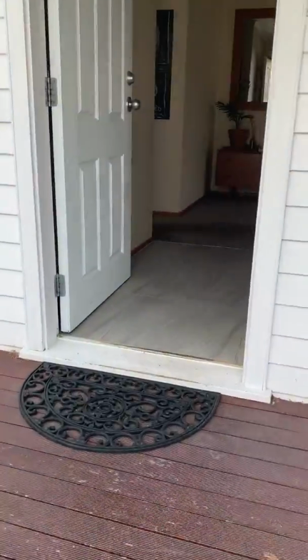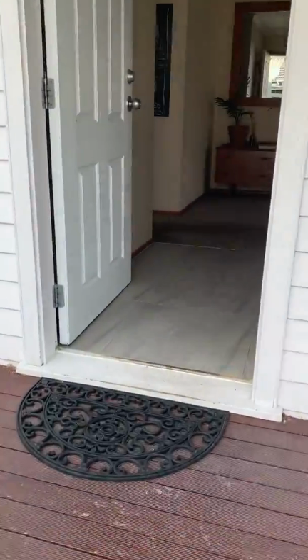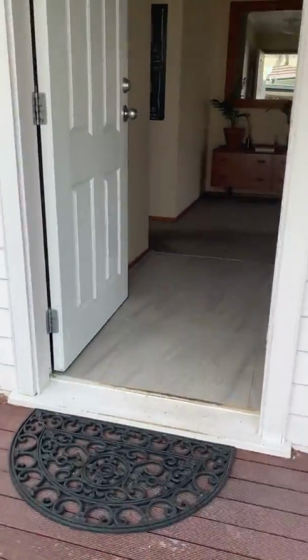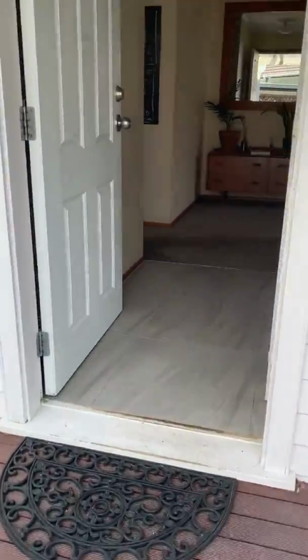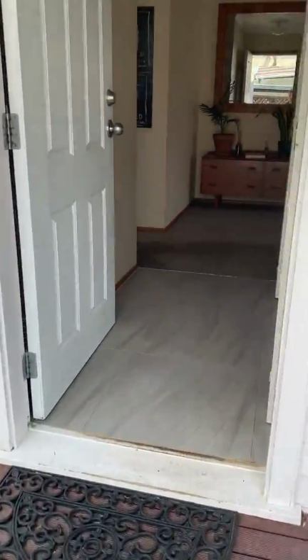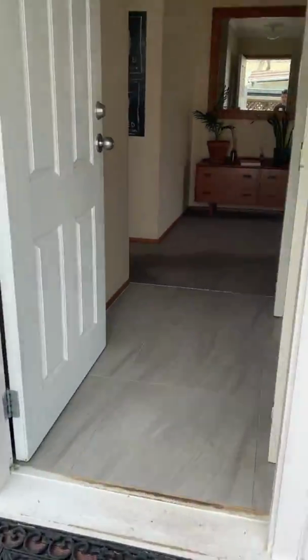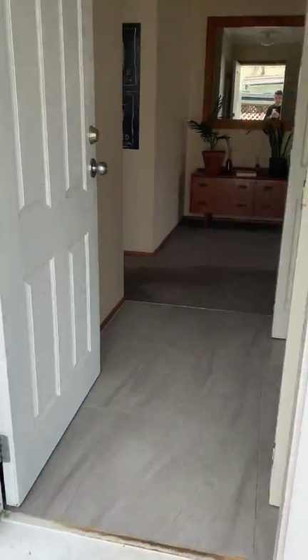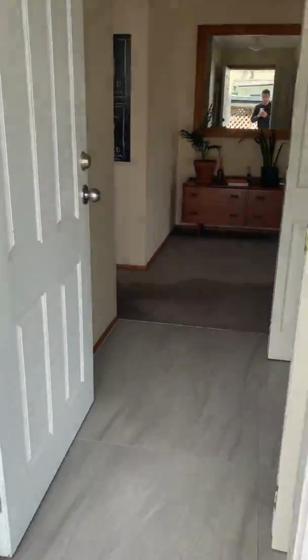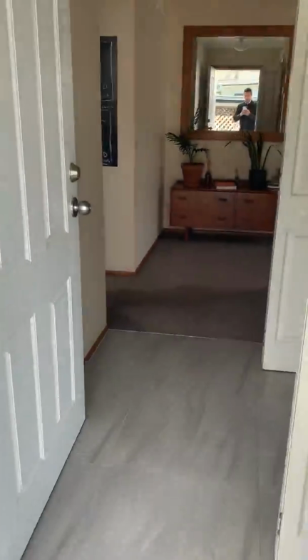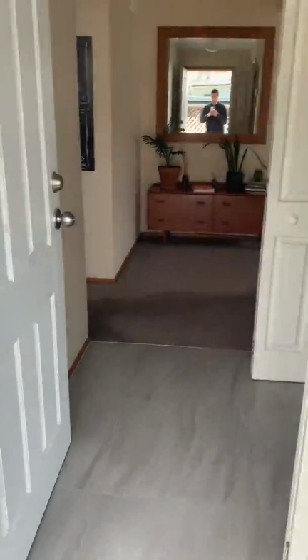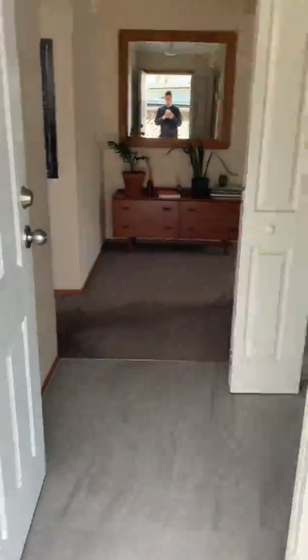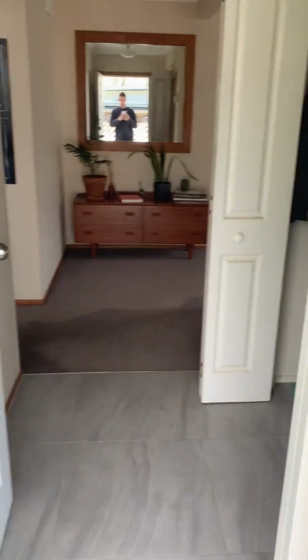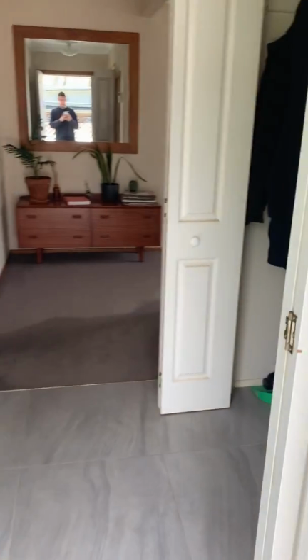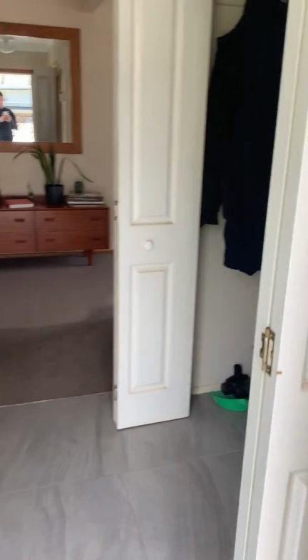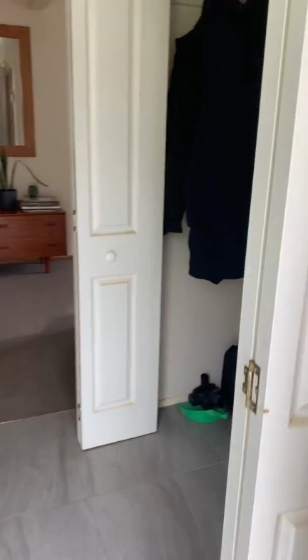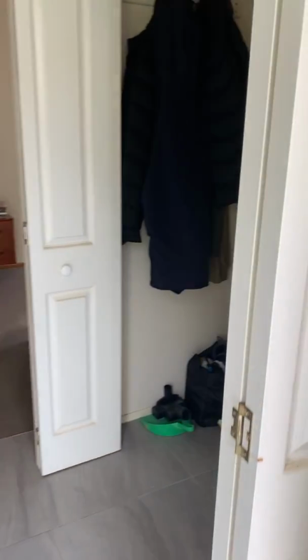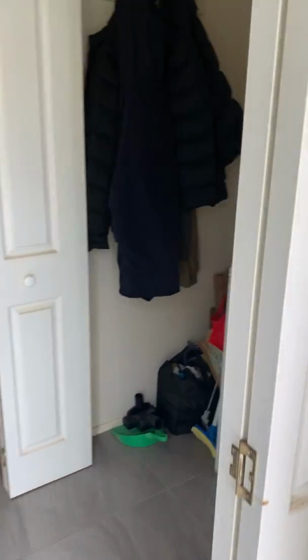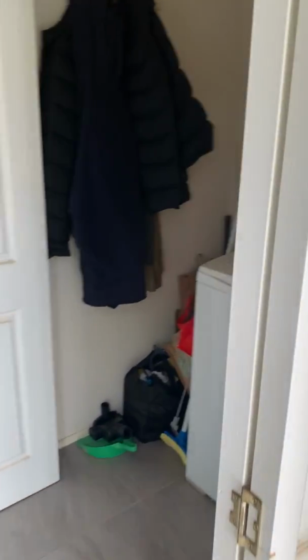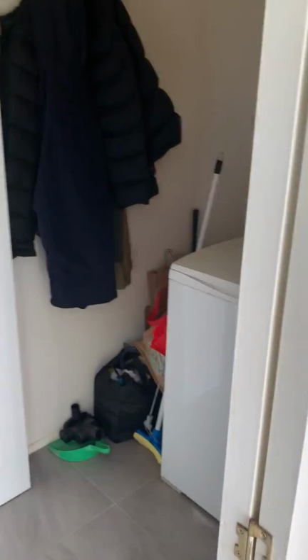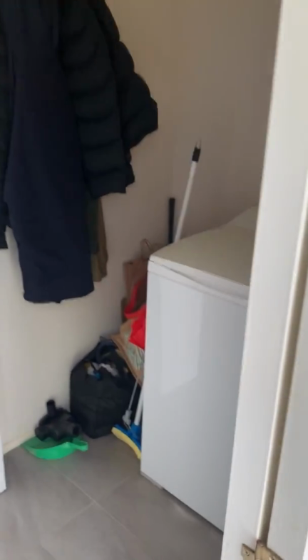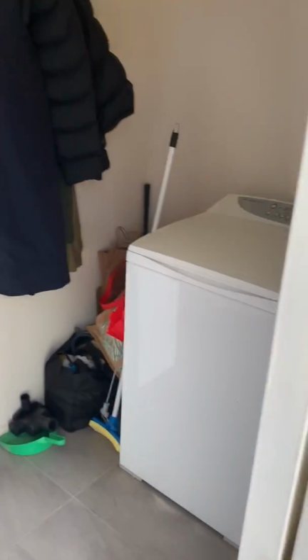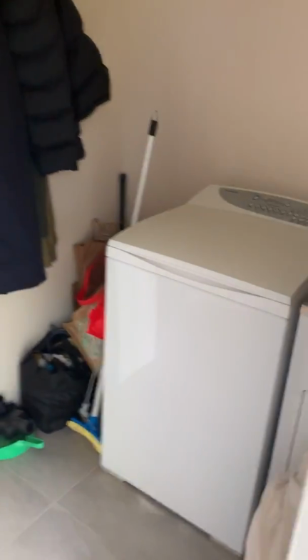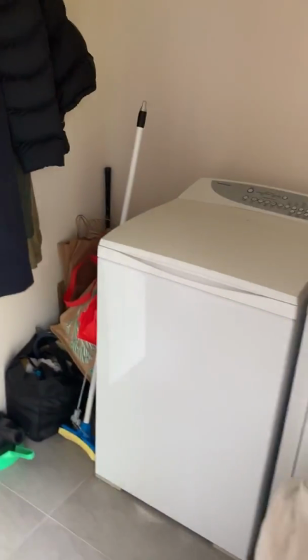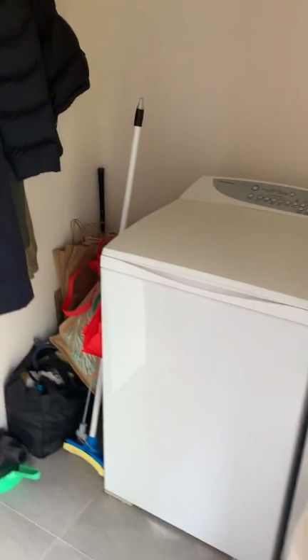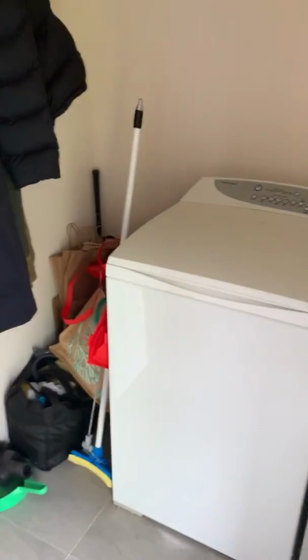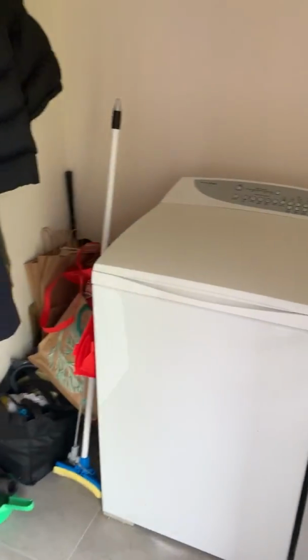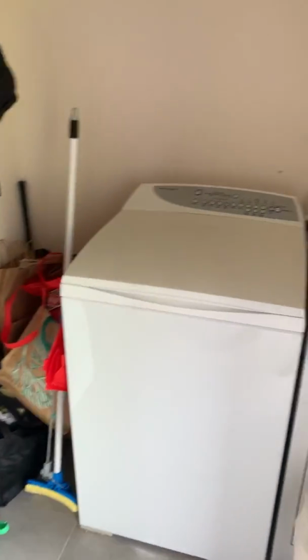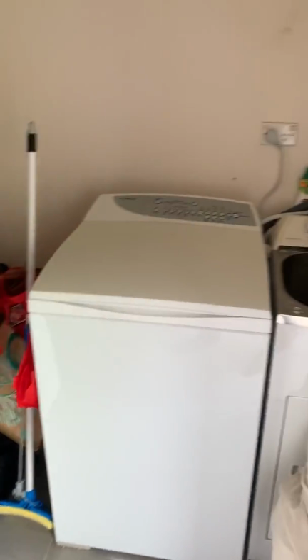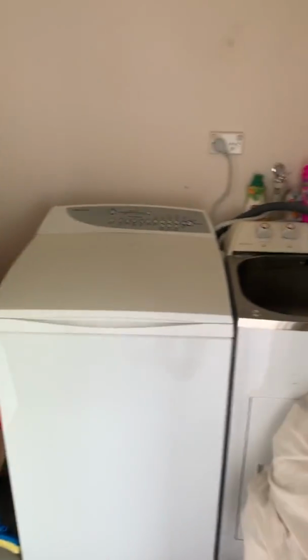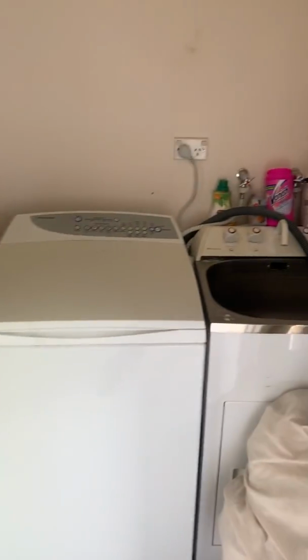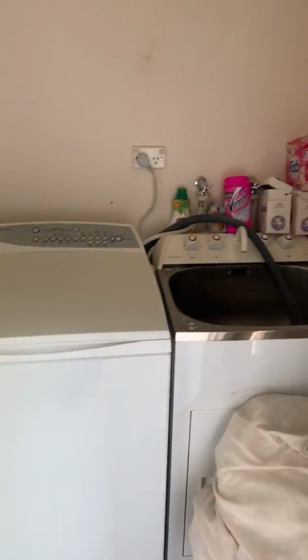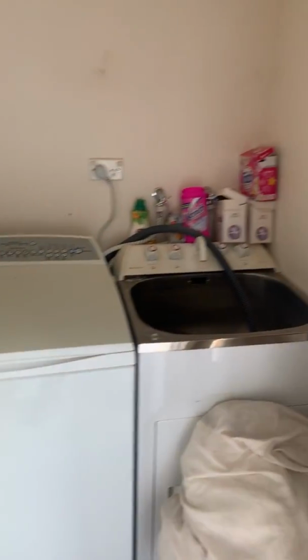Here we are at the entry, we've got the laundry here on the right hand side.